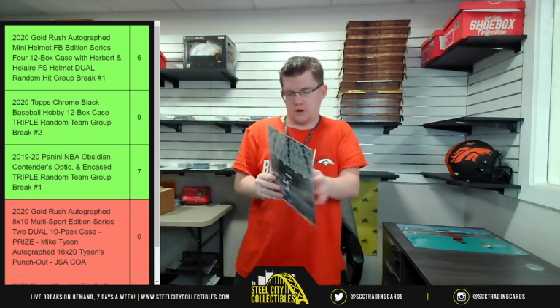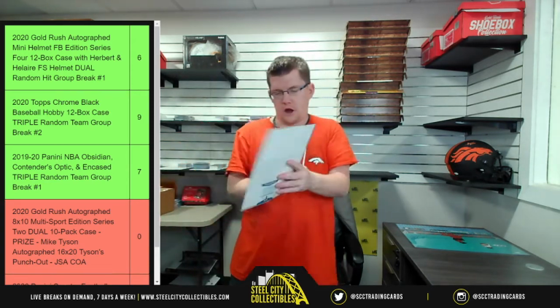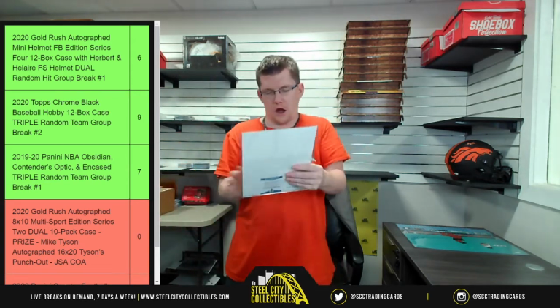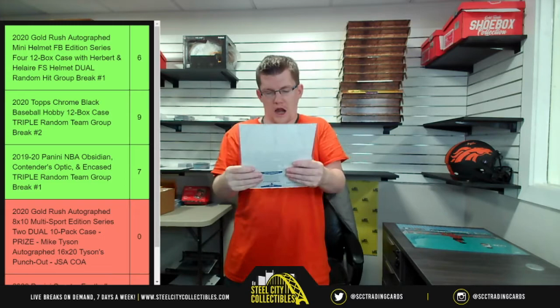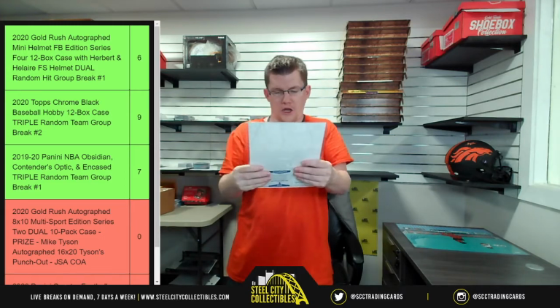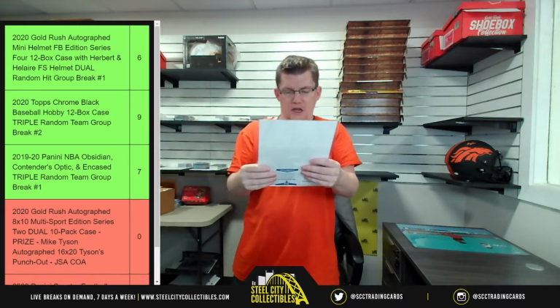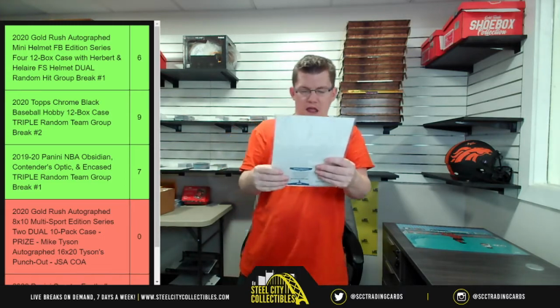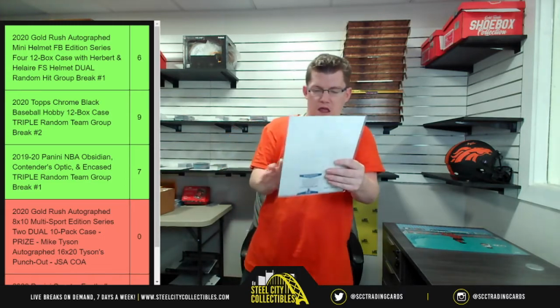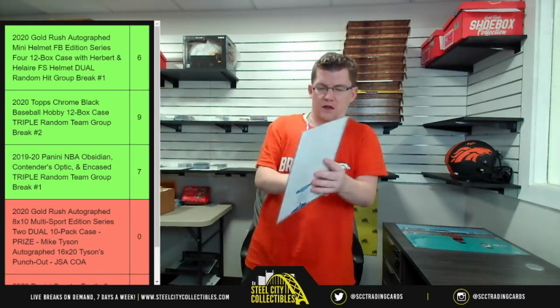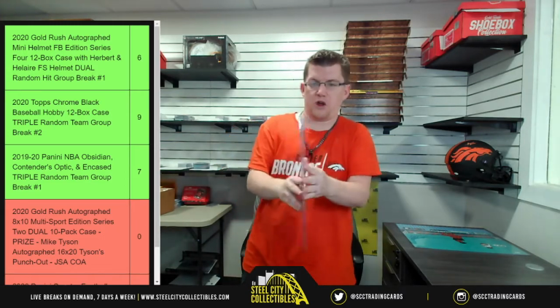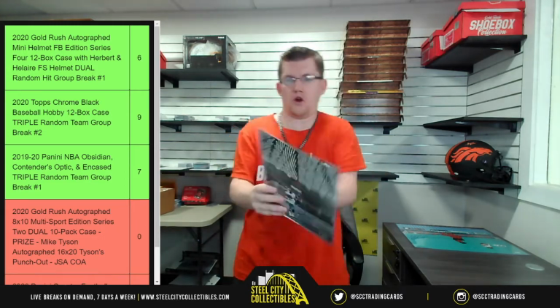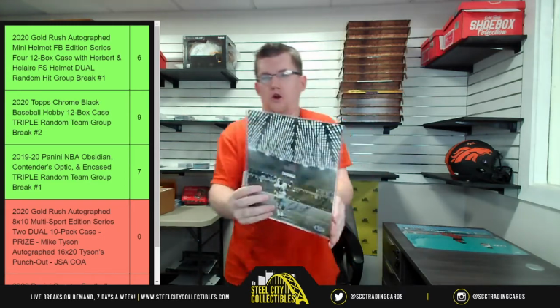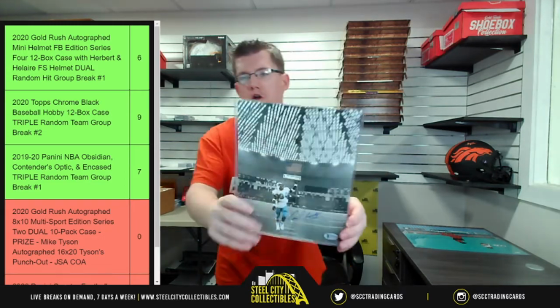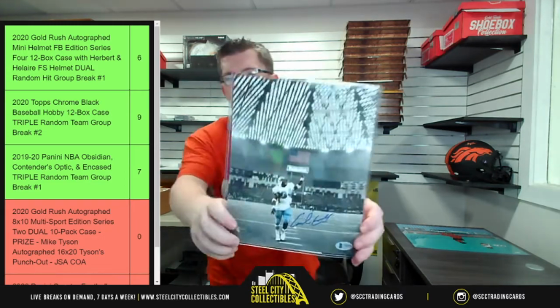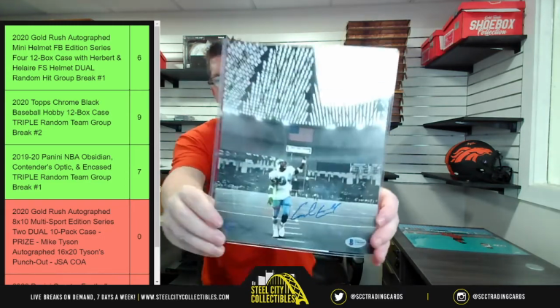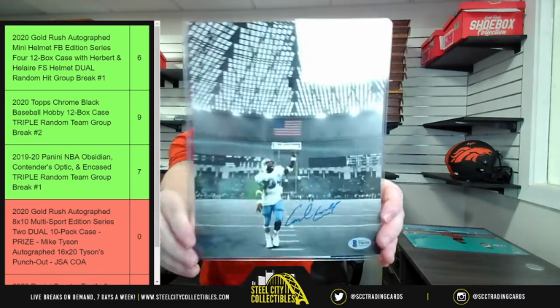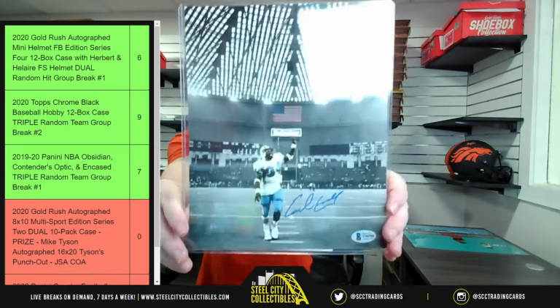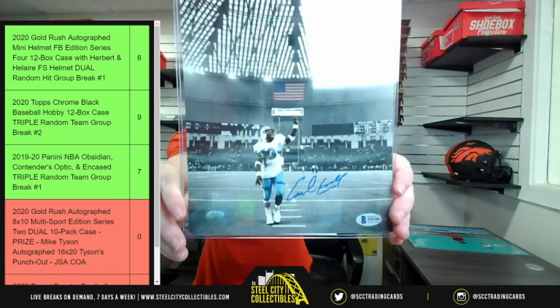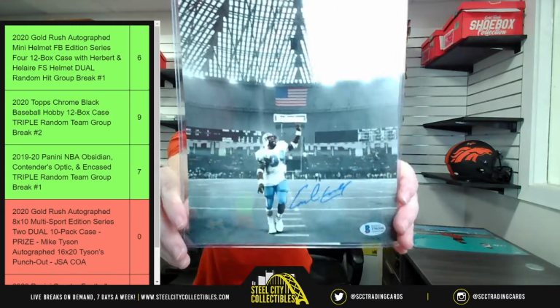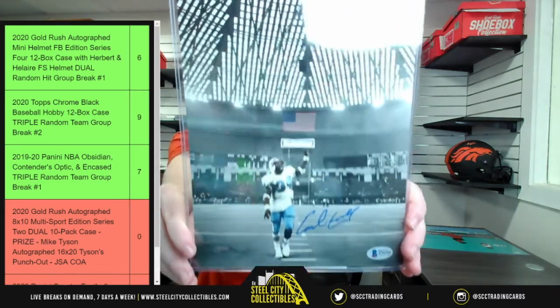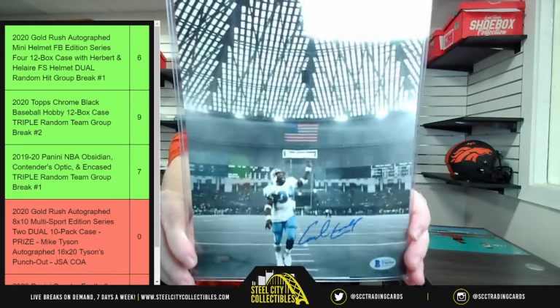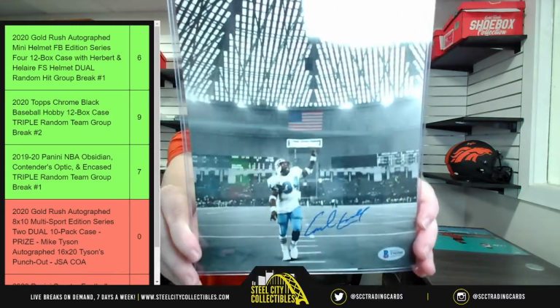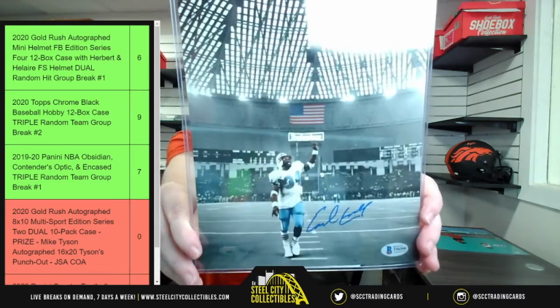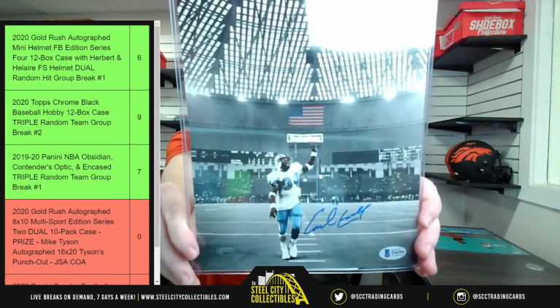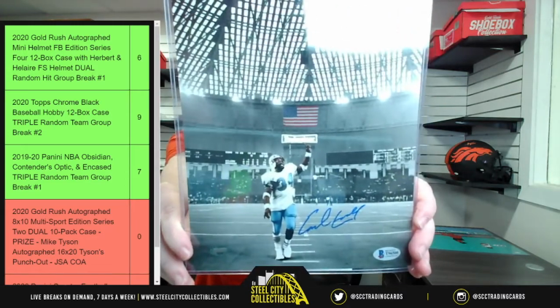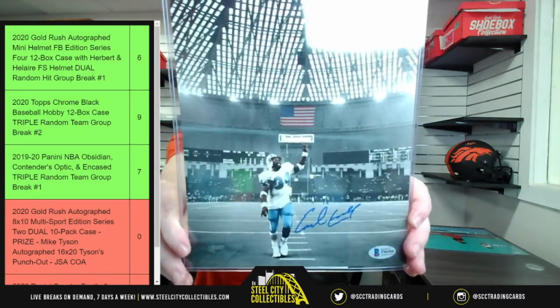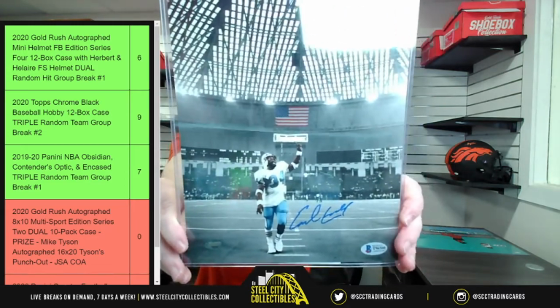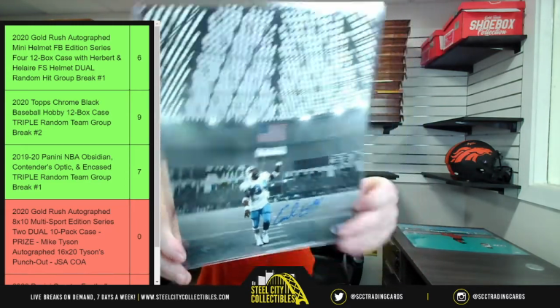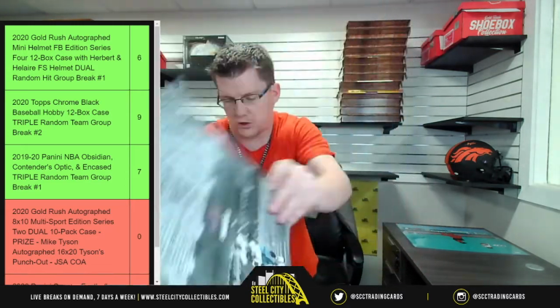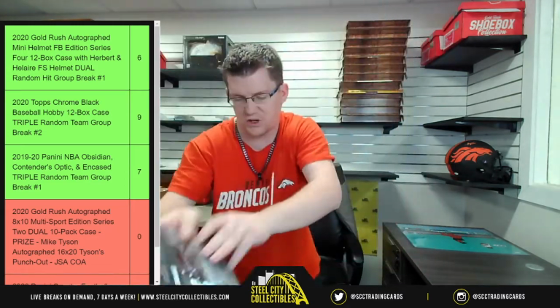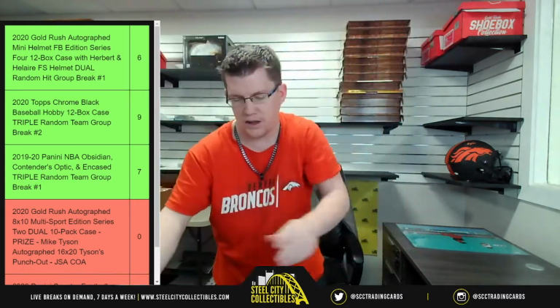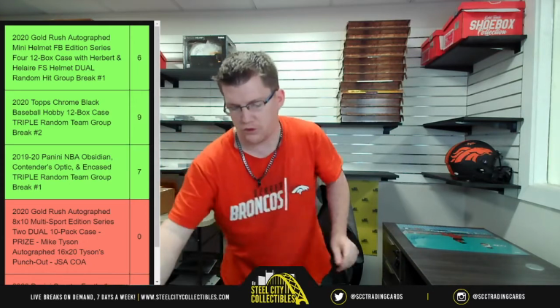Next we have Earl Campbell — Earl Campbell.